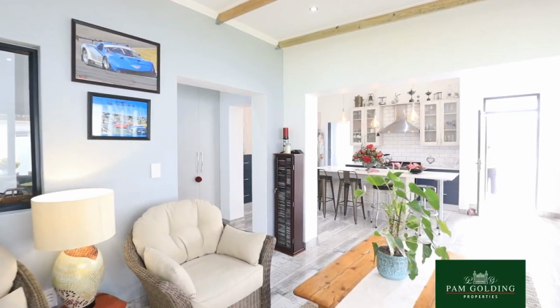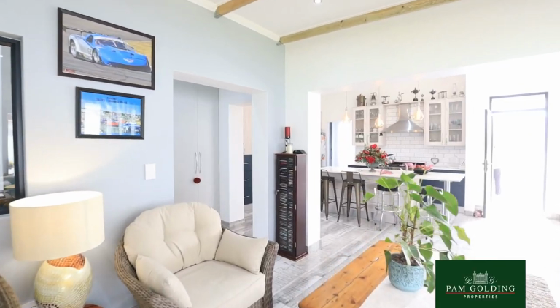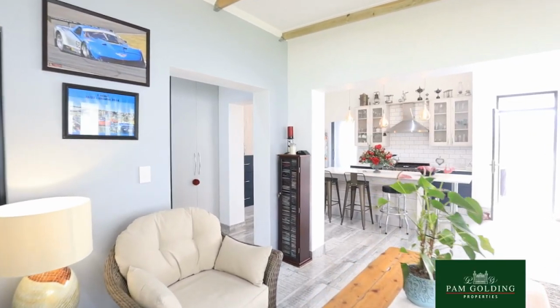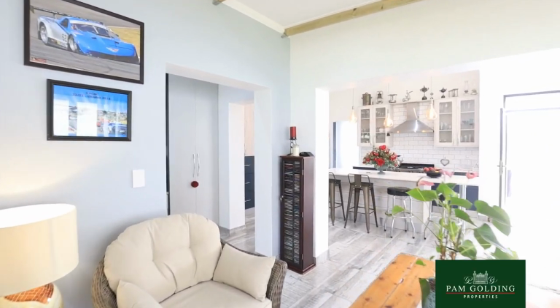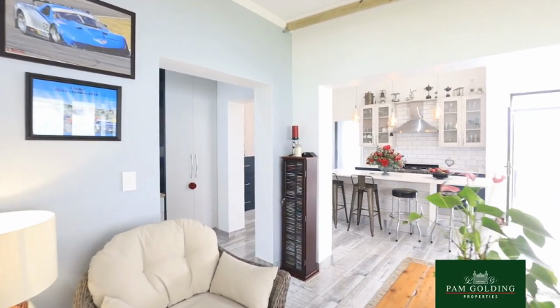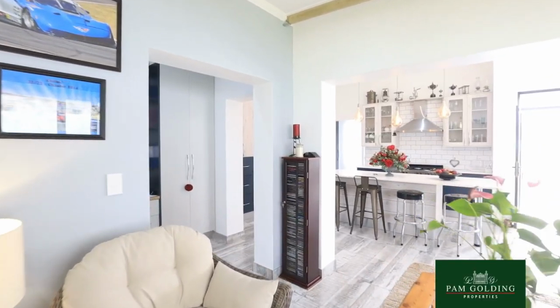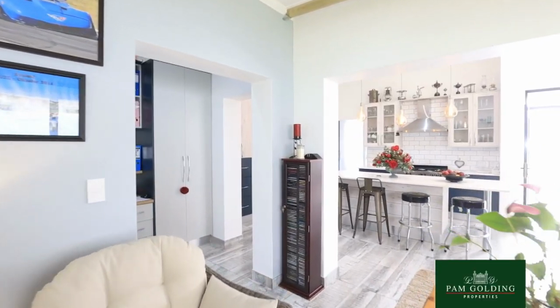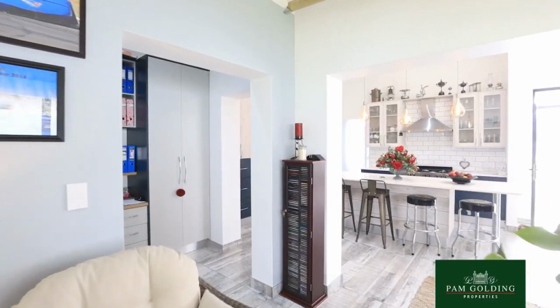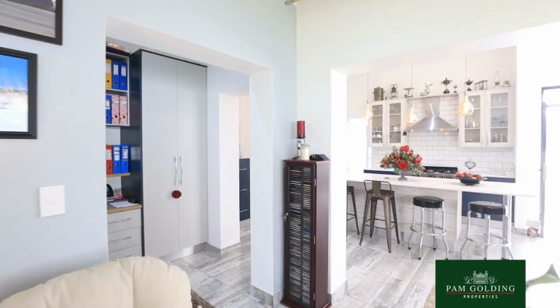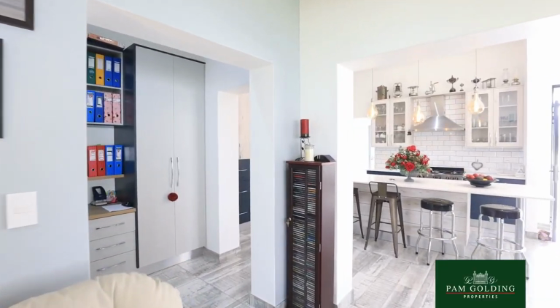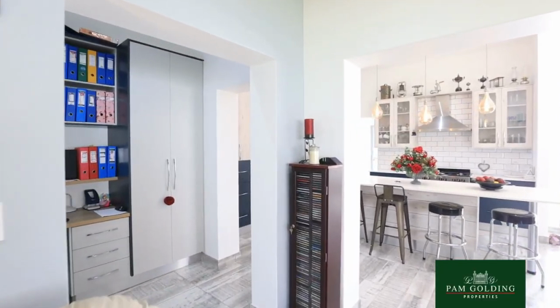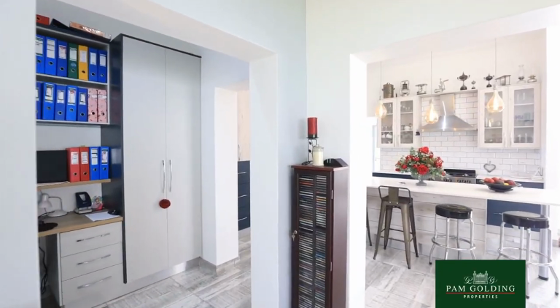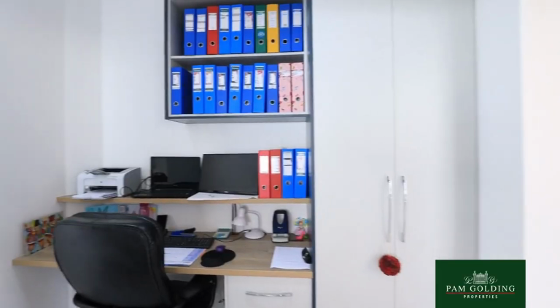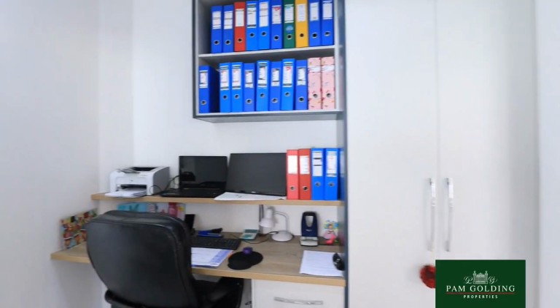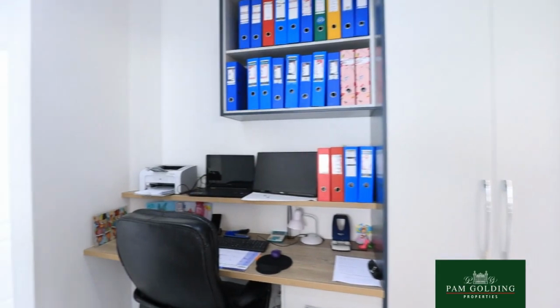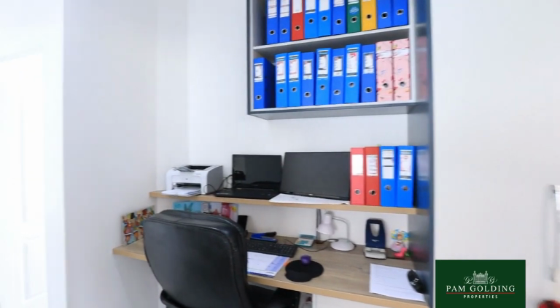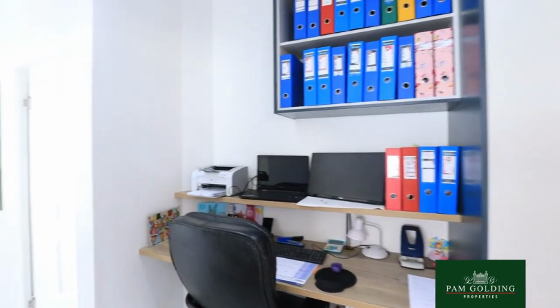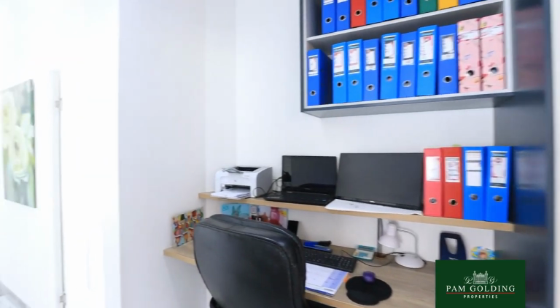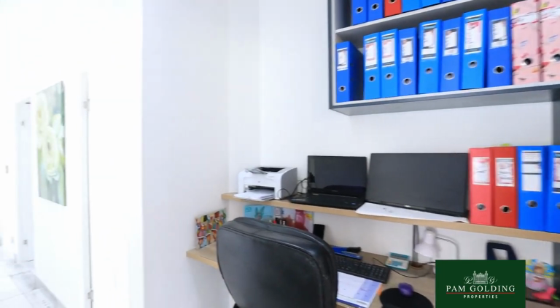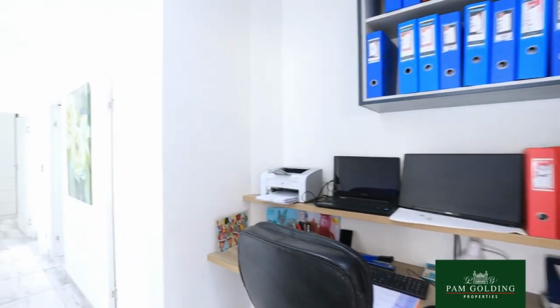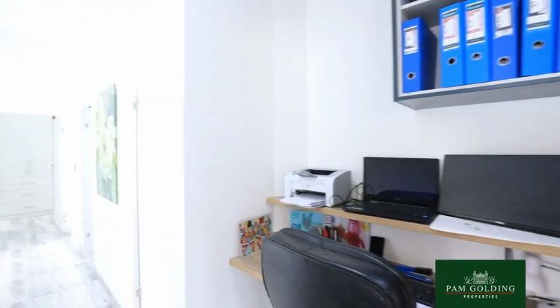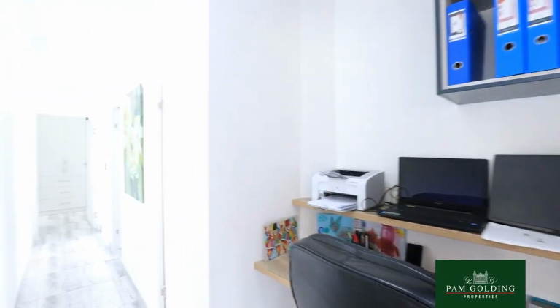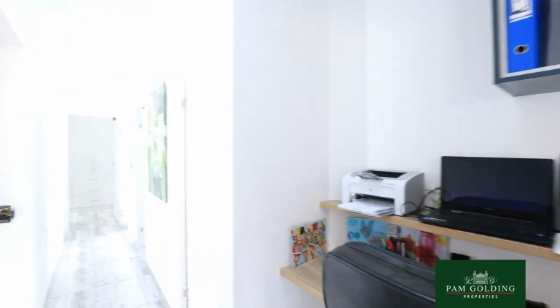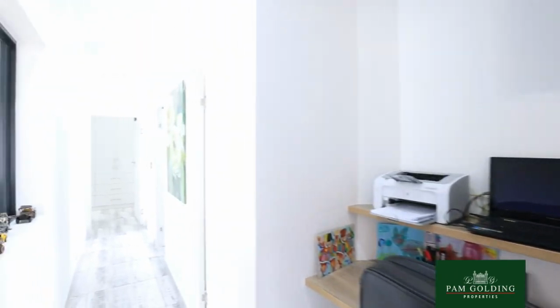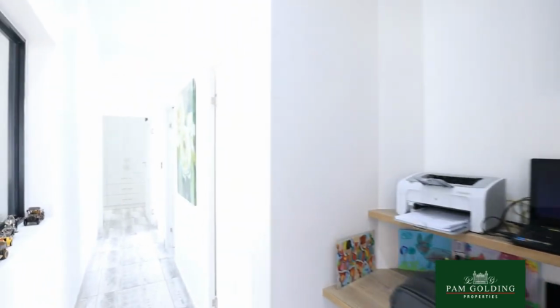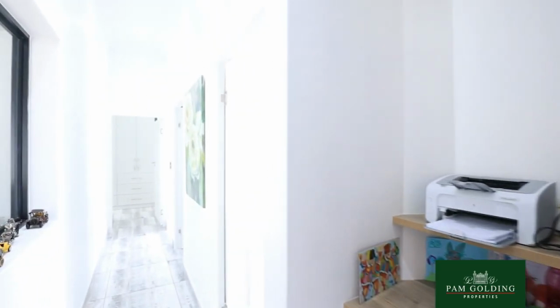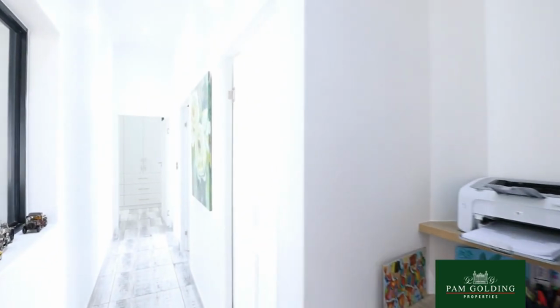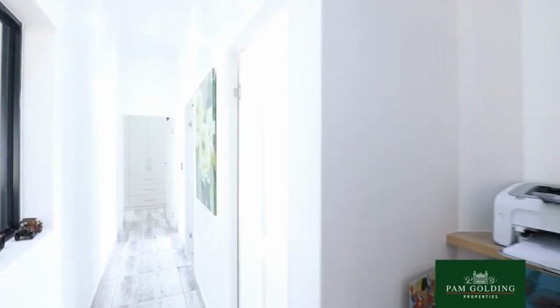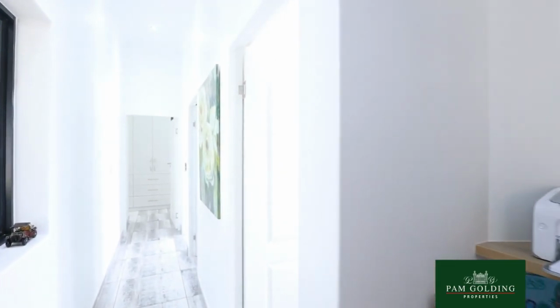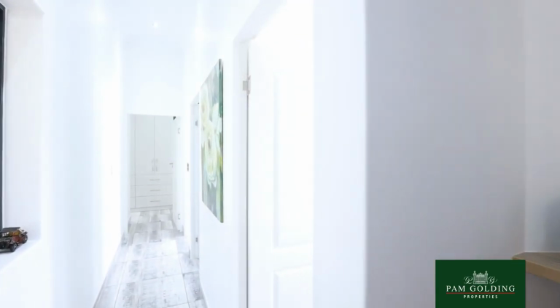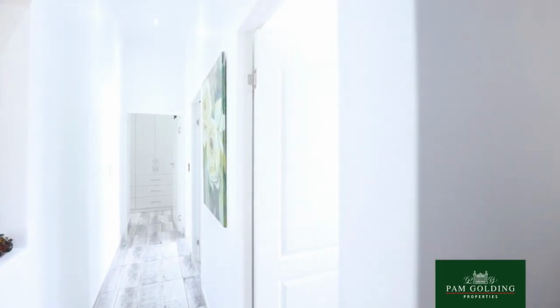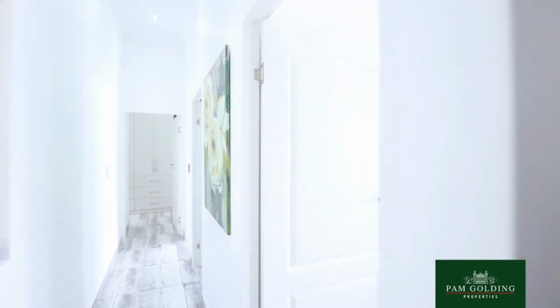This home also has a built-in desk area and a linen cupboard in the passageway.